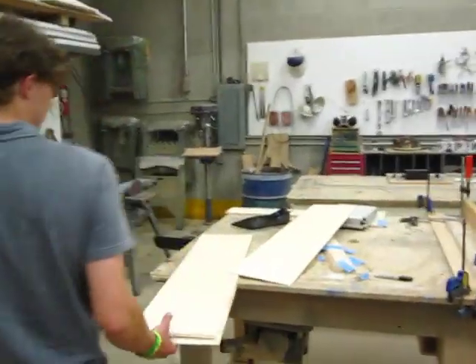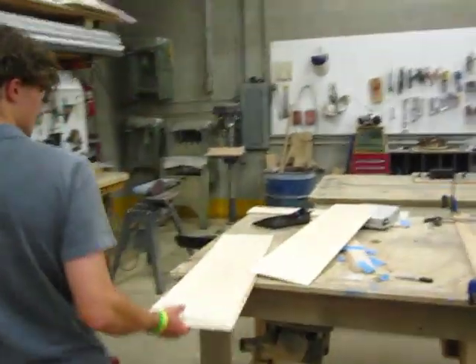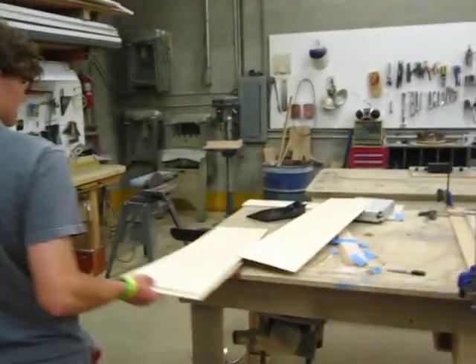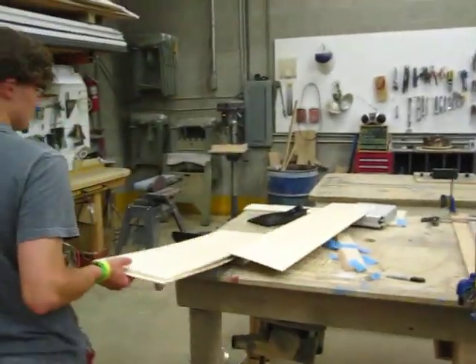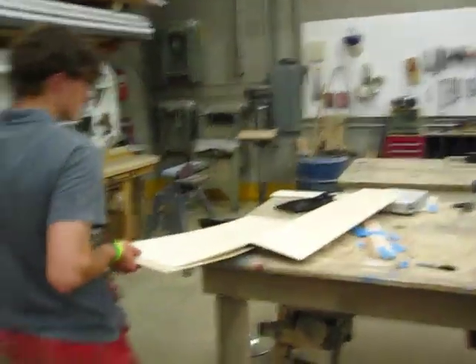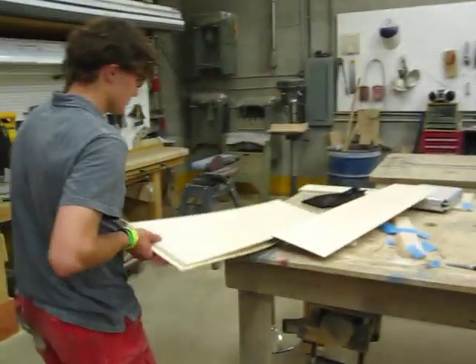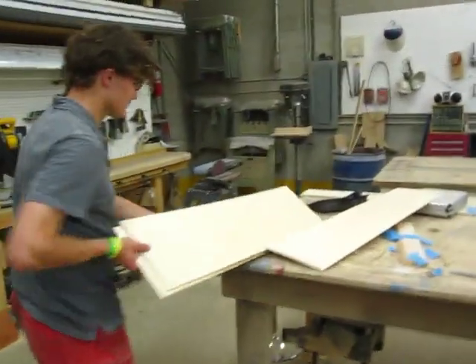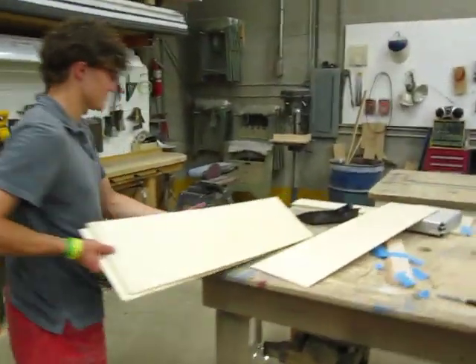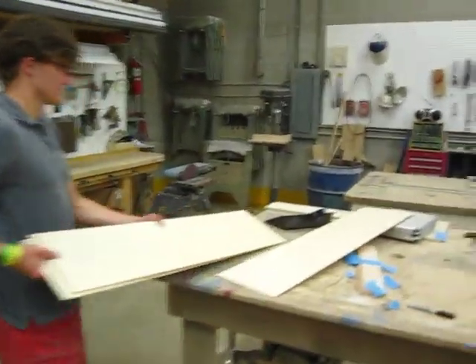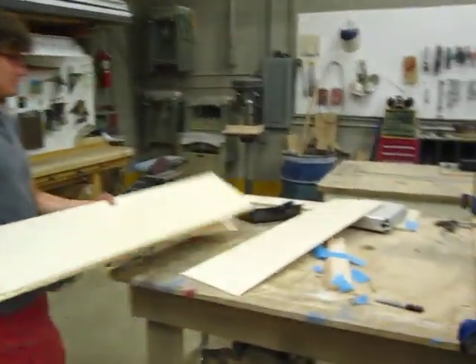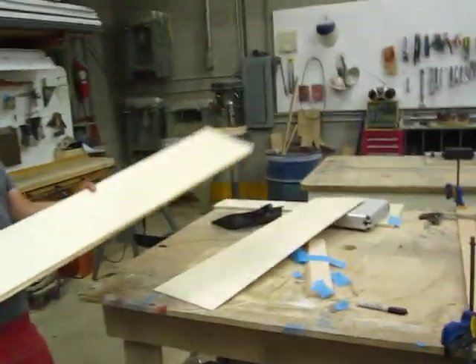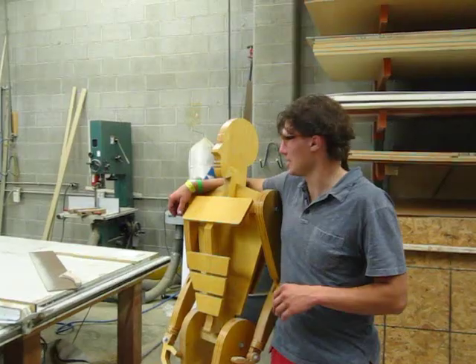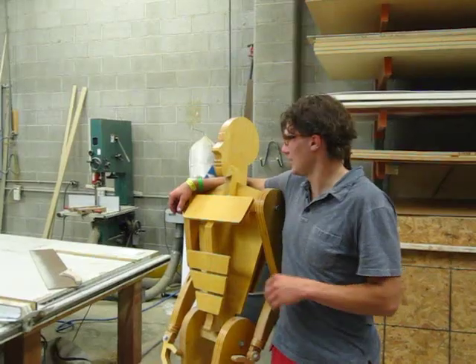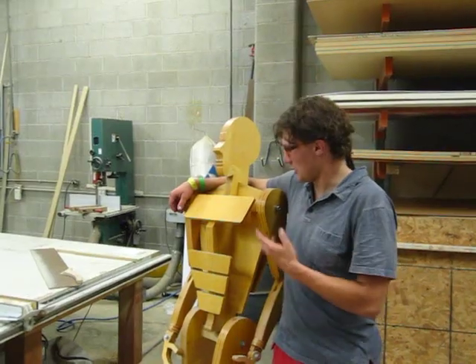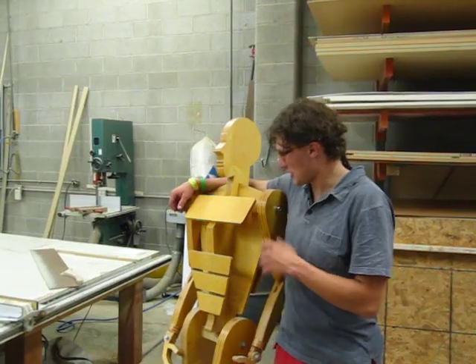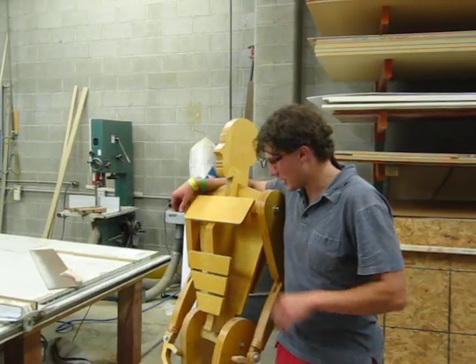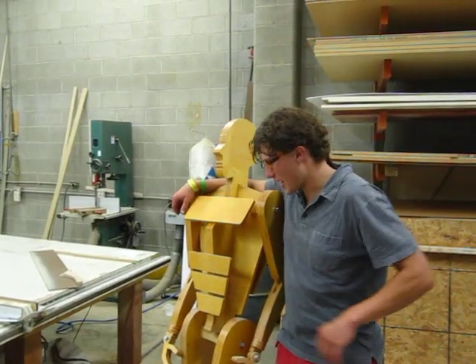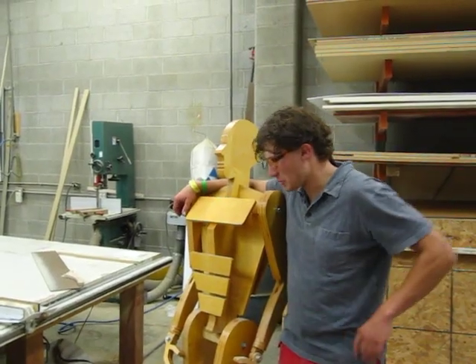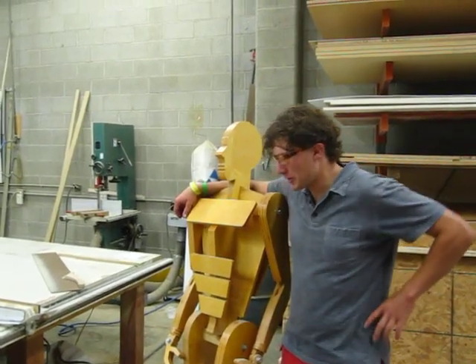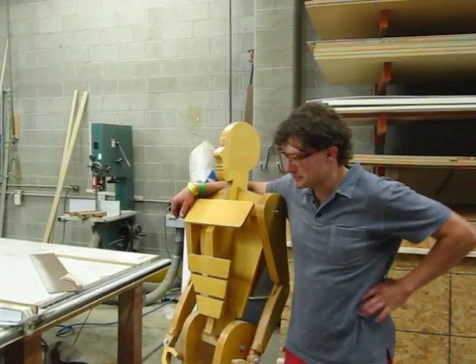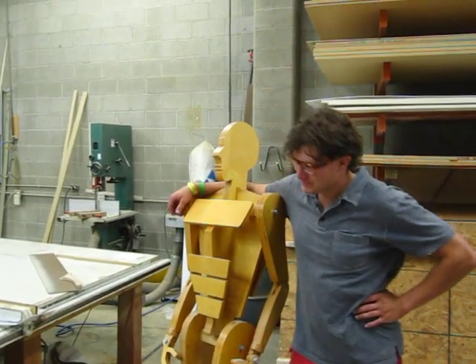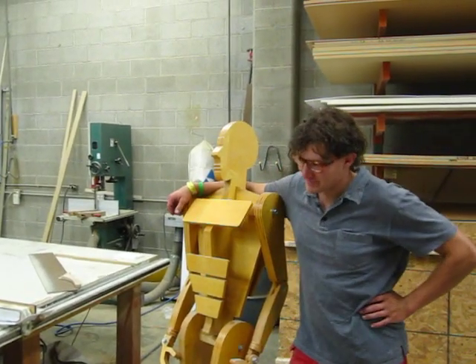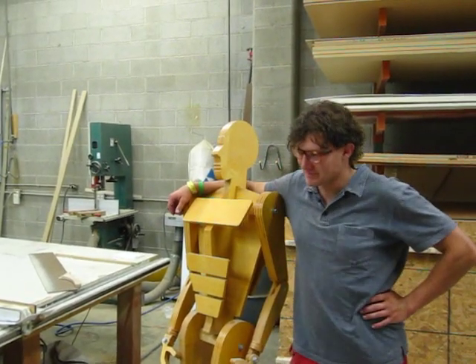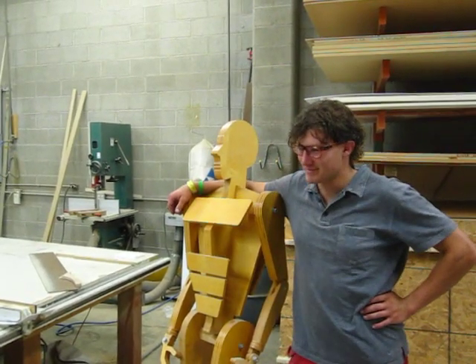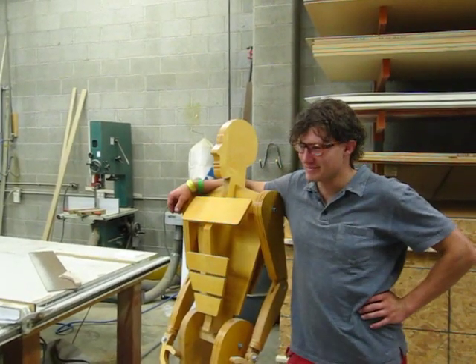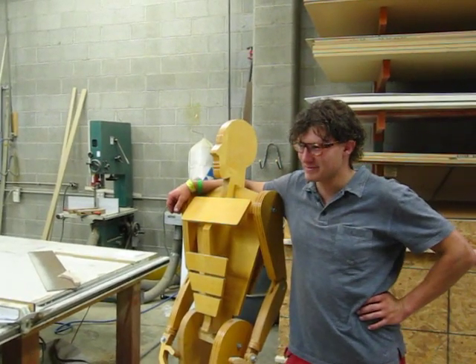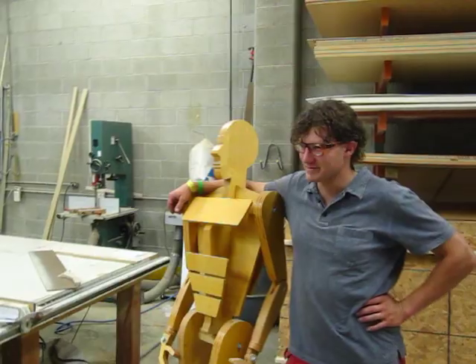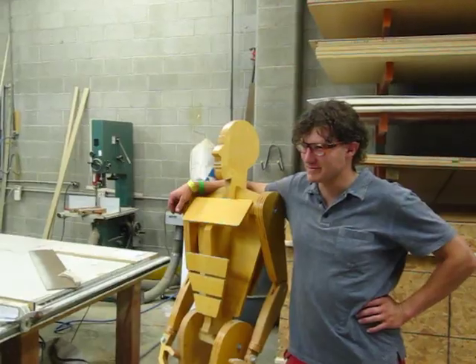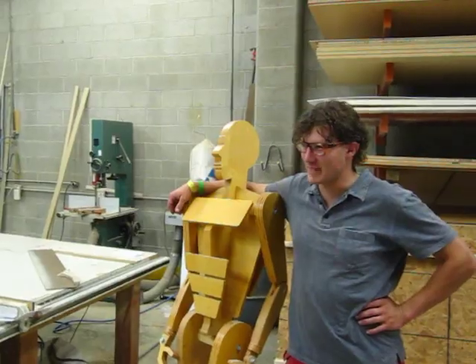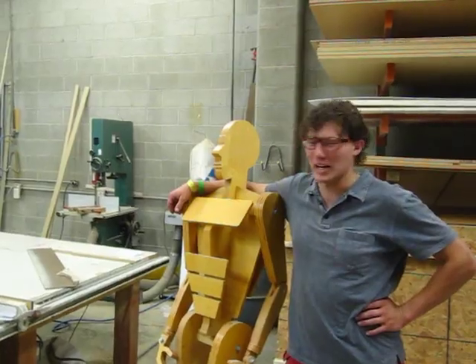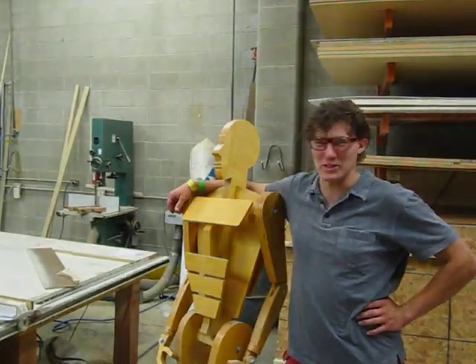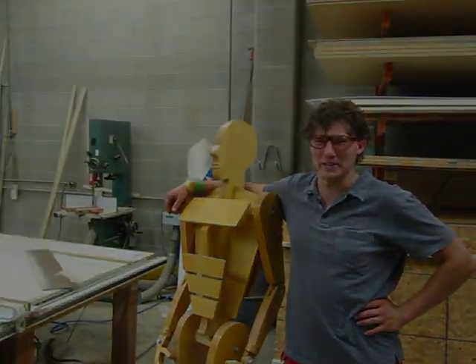All right, let's get moving. Over and out. Anything you'd like to add, Woody? I guess not.